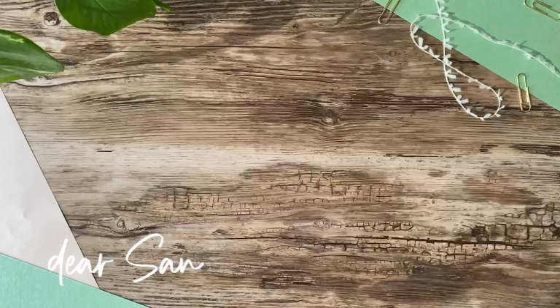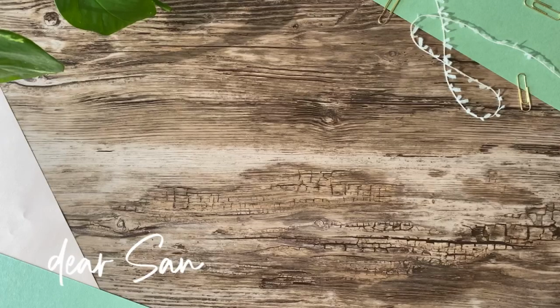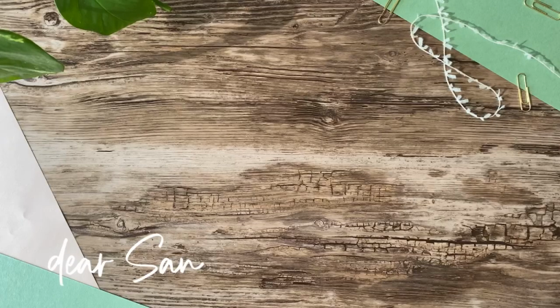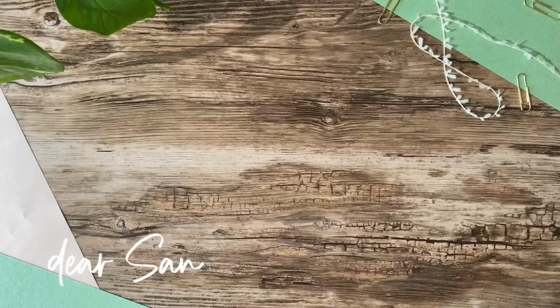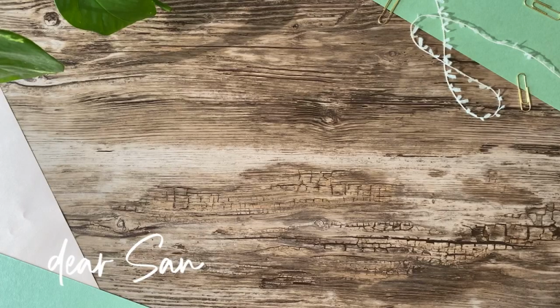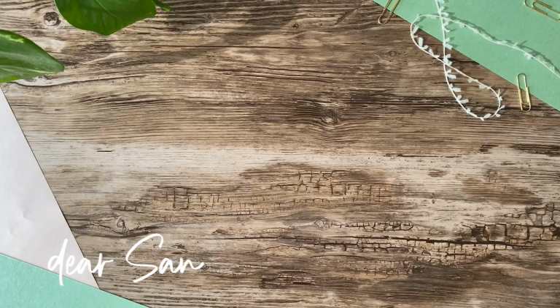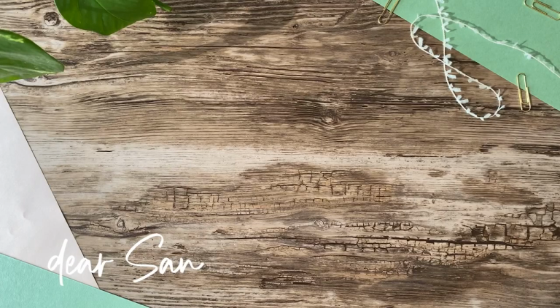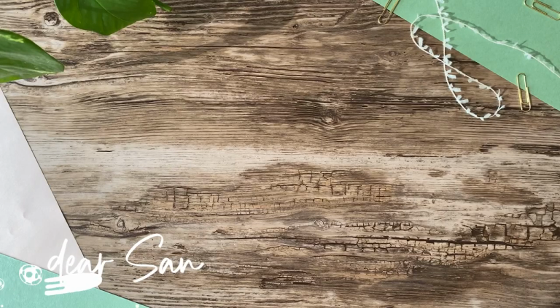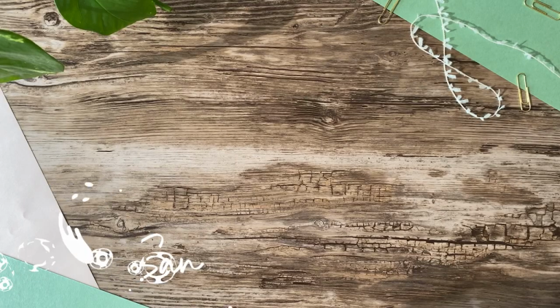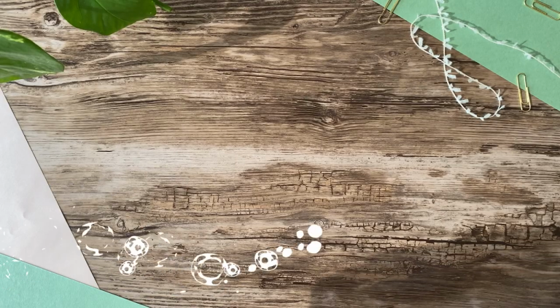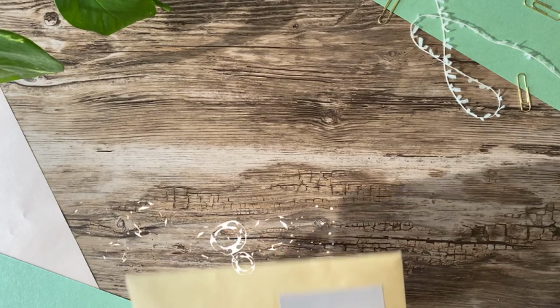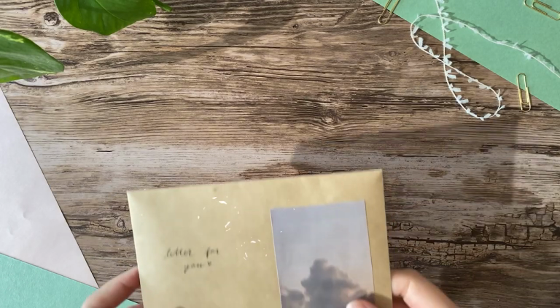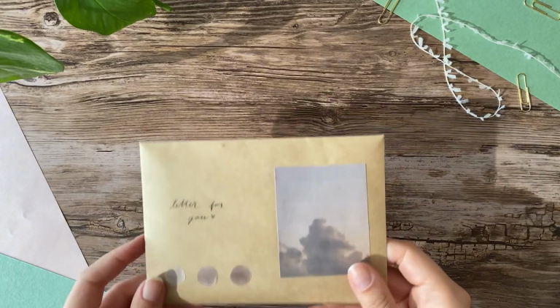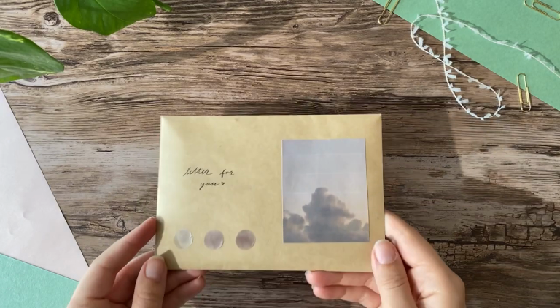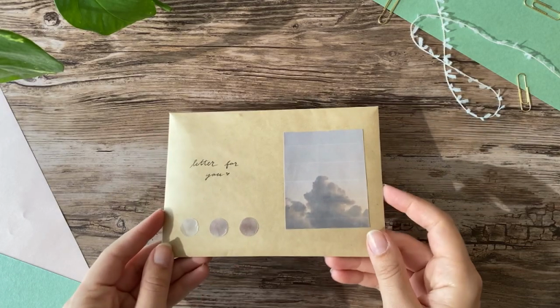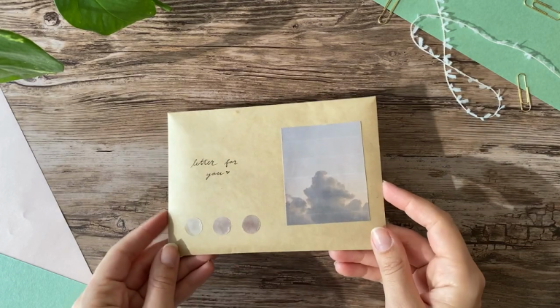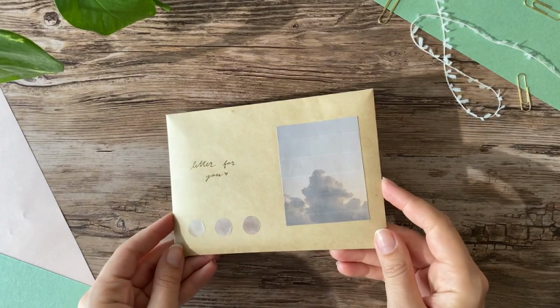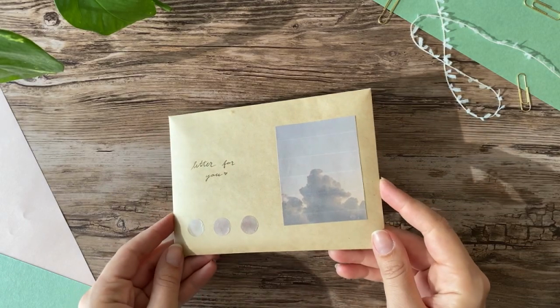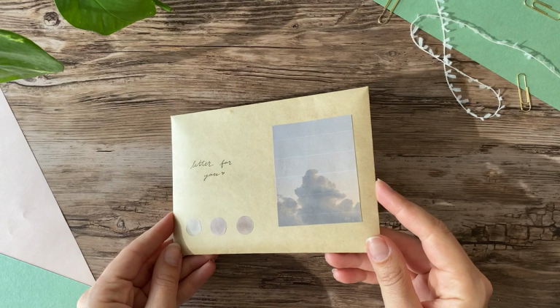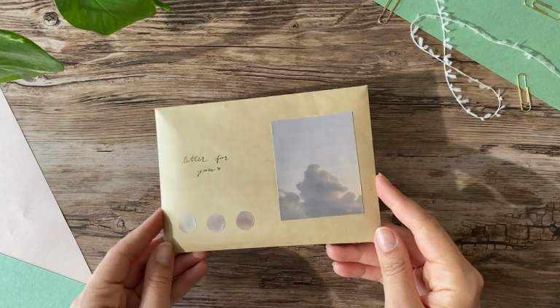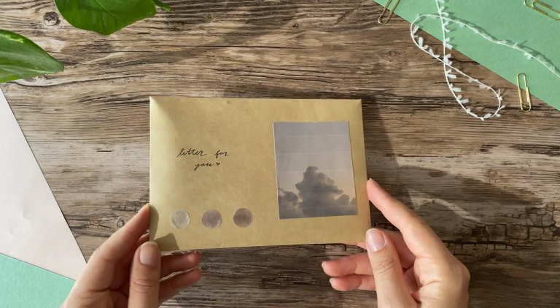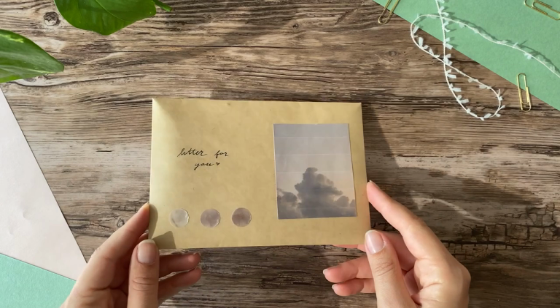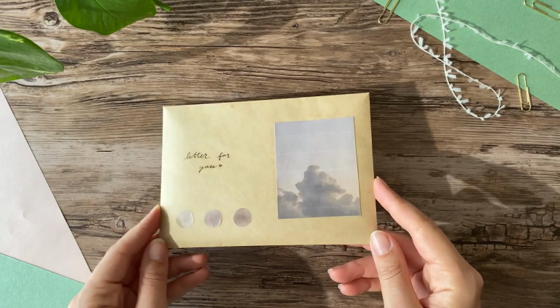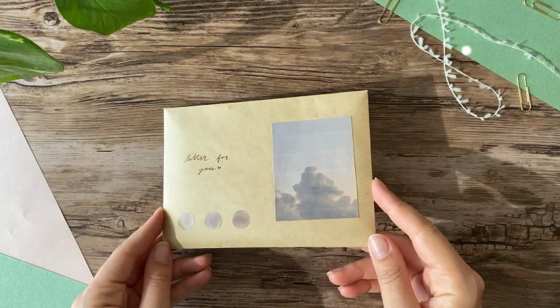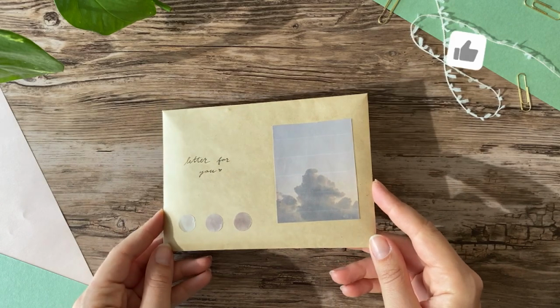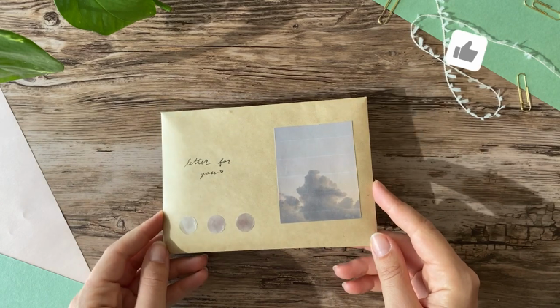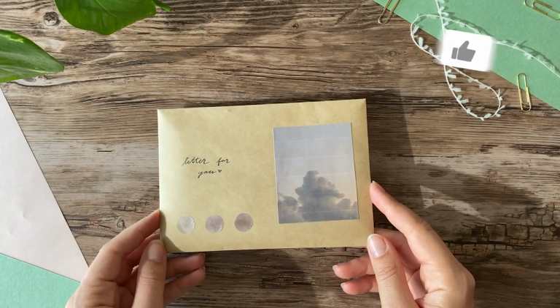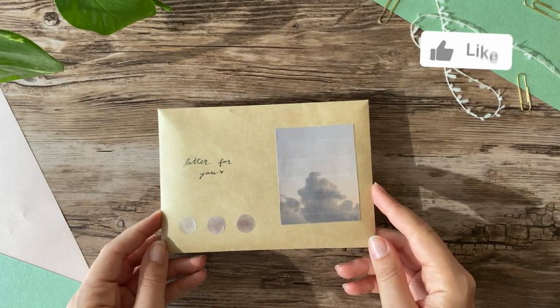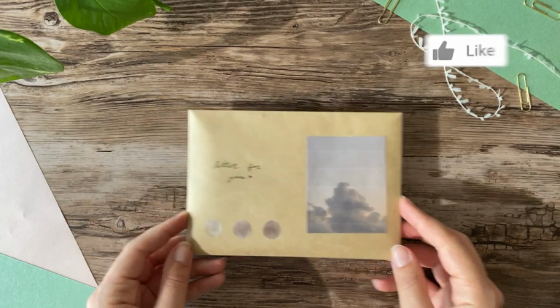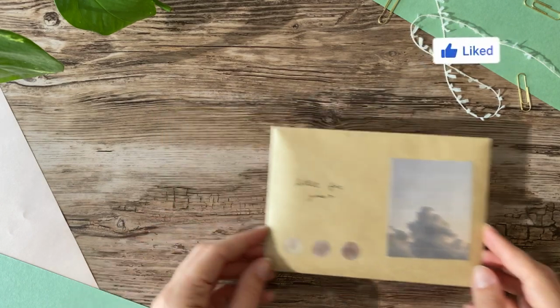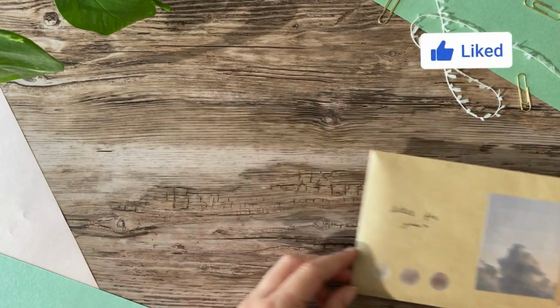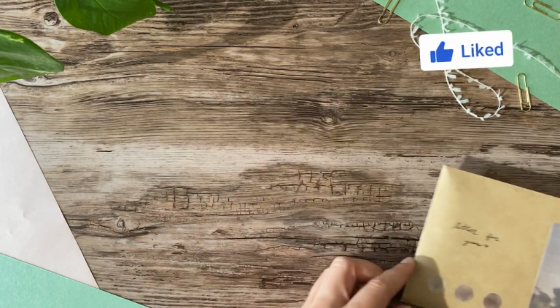Hello friends, this is Hedda. Today I have a super cute pen pal video for you guys, which I'm going to send to my friend Son.